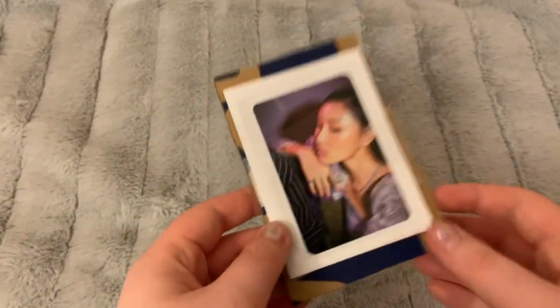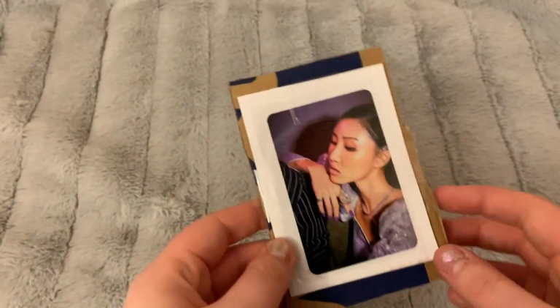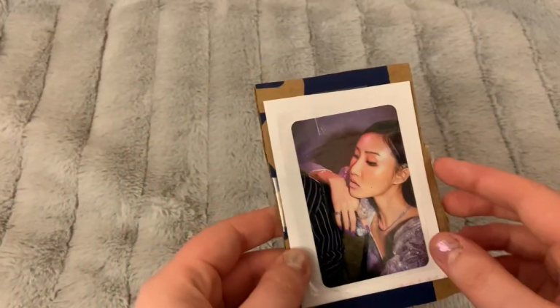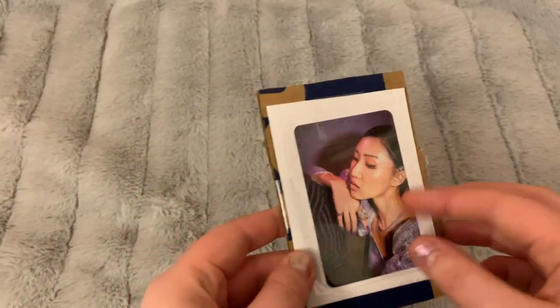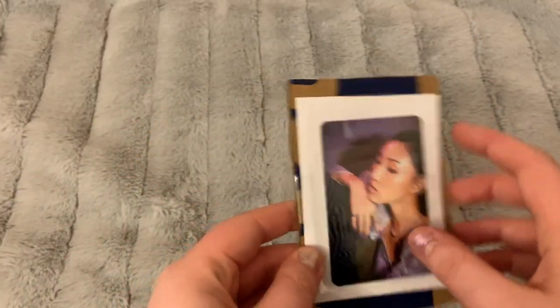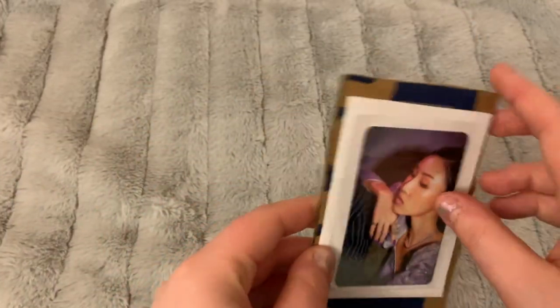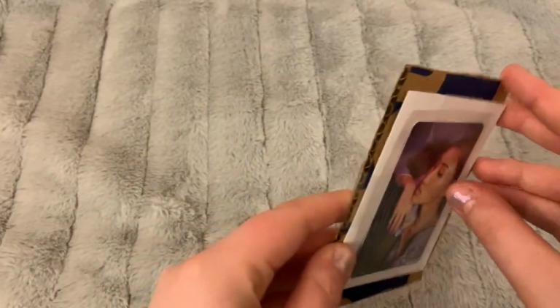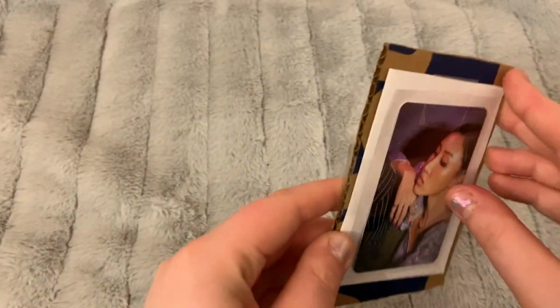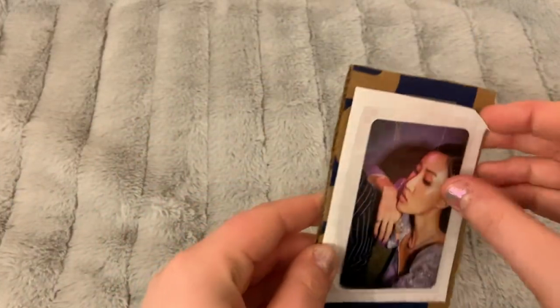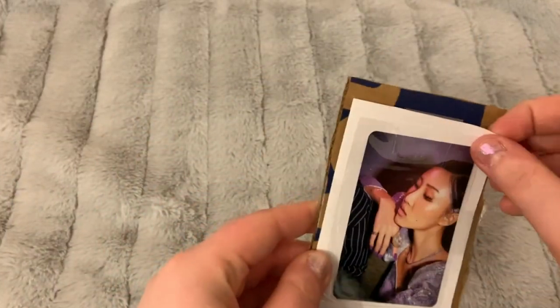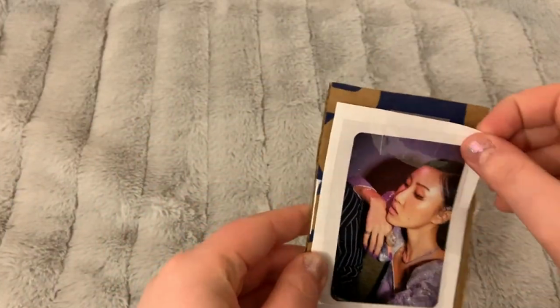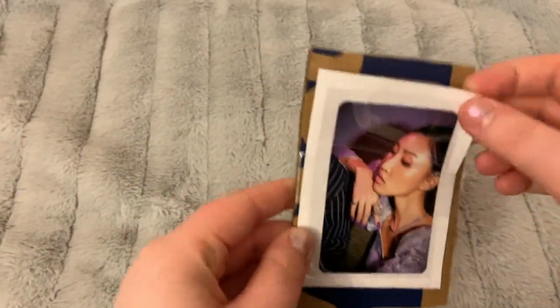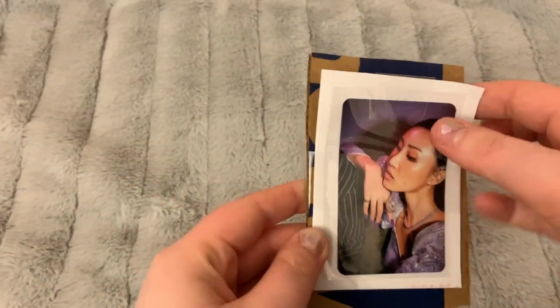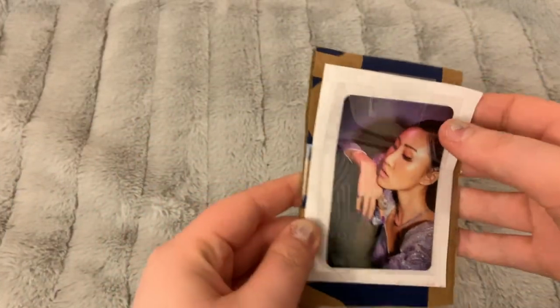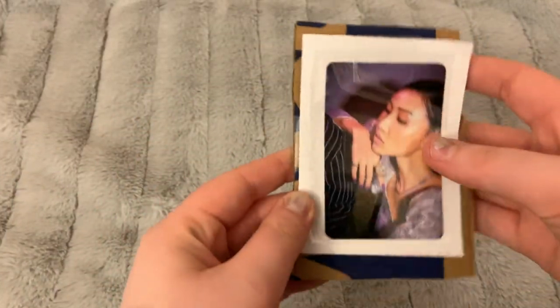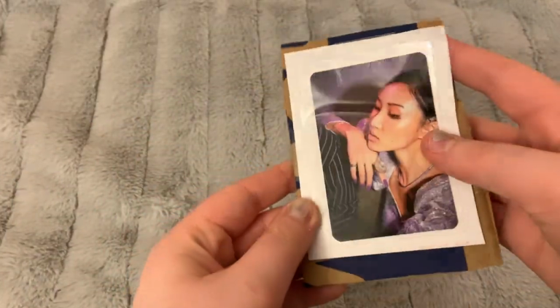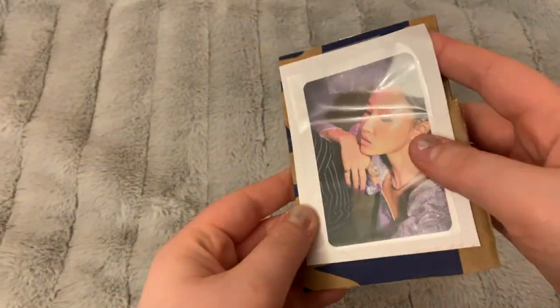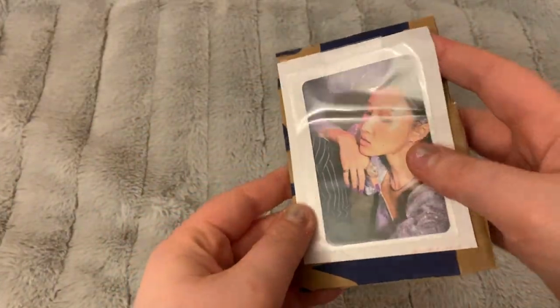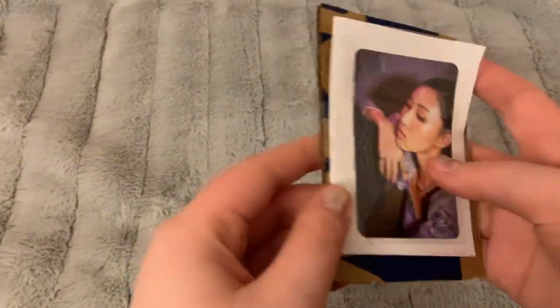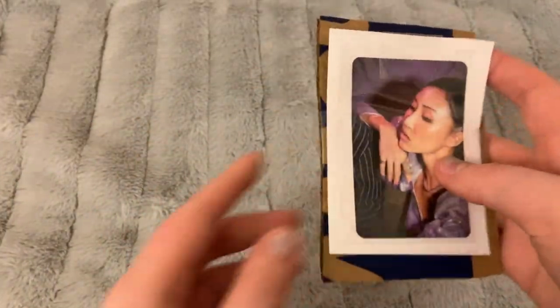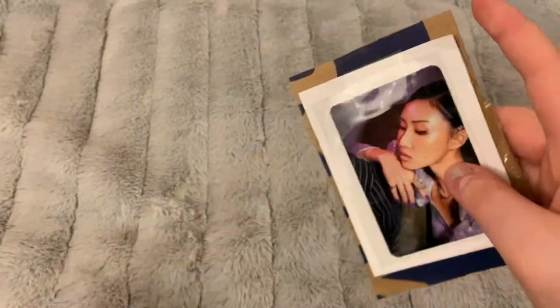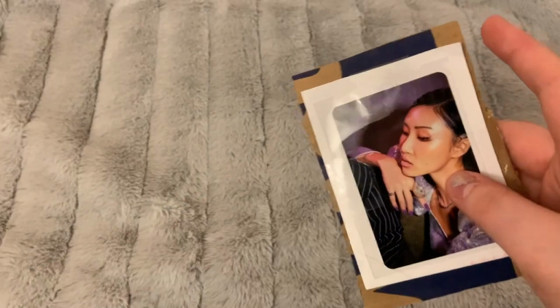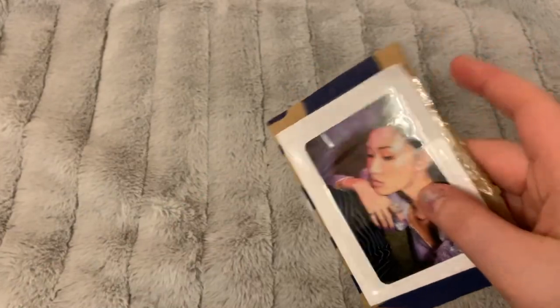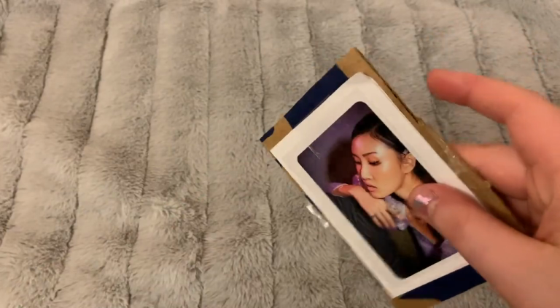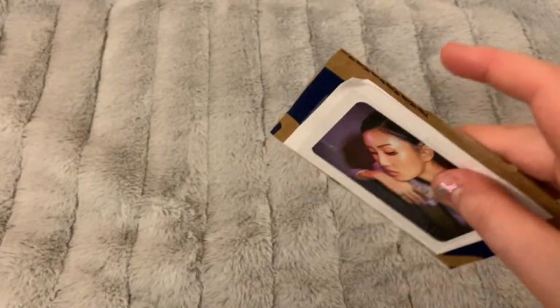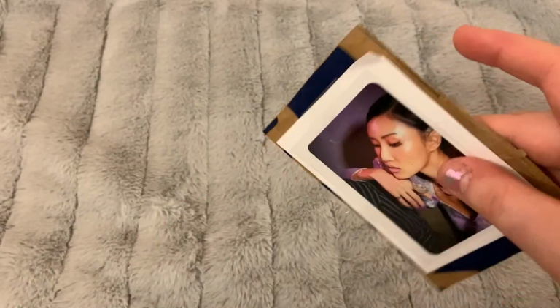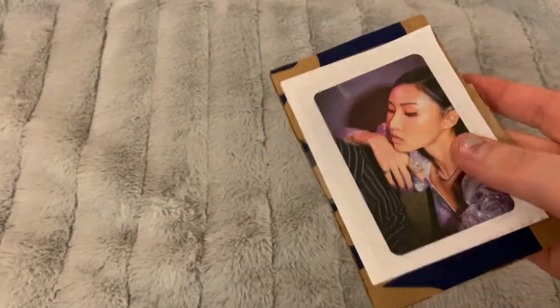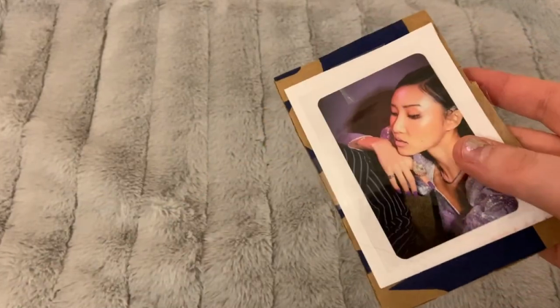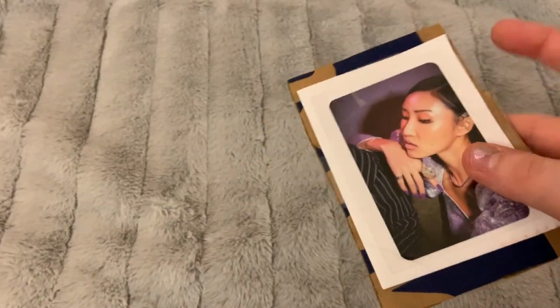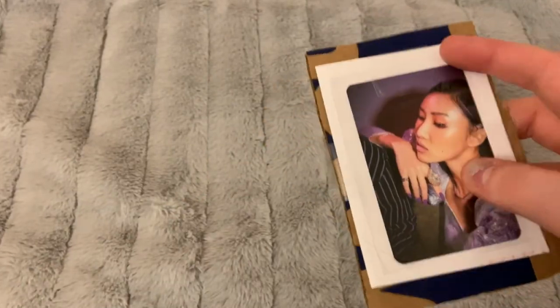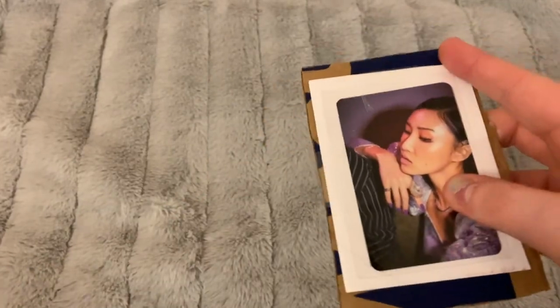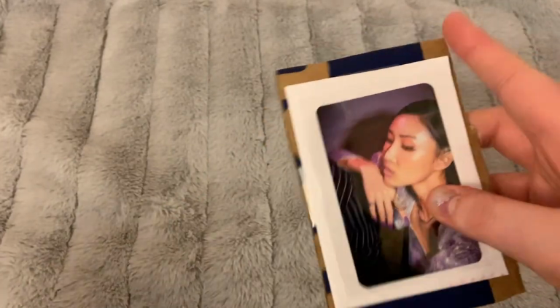This next one I'm so excited for because it's actually two photocards, and I've been waiting to open the second one.